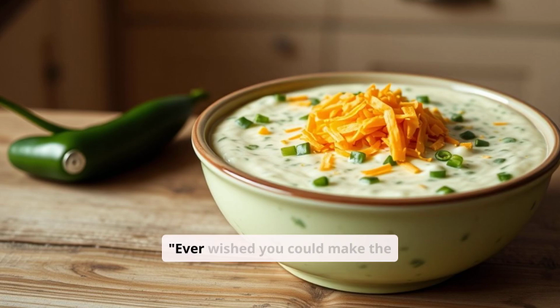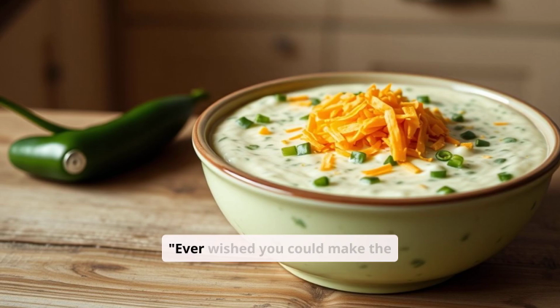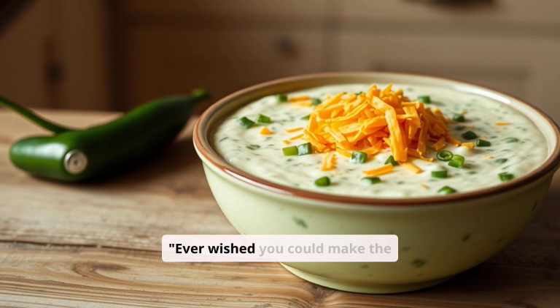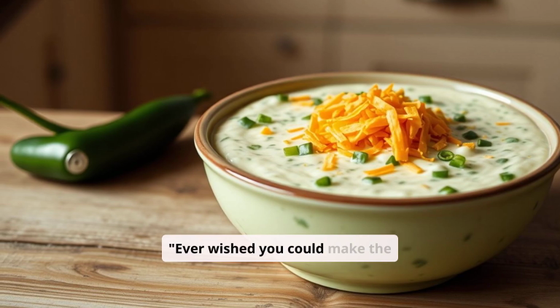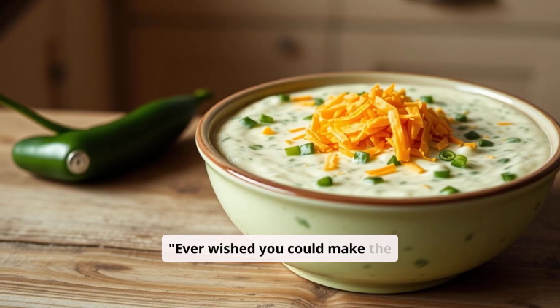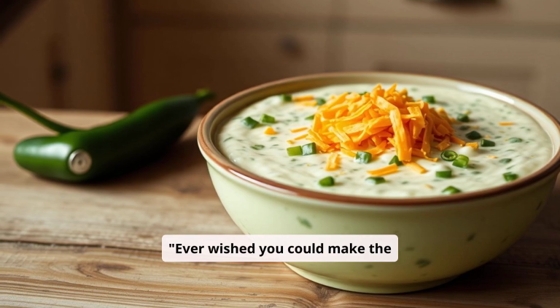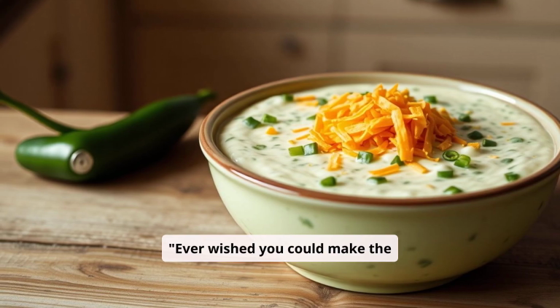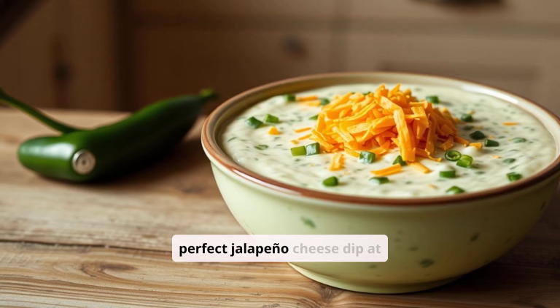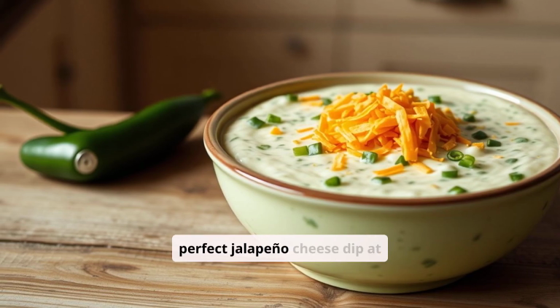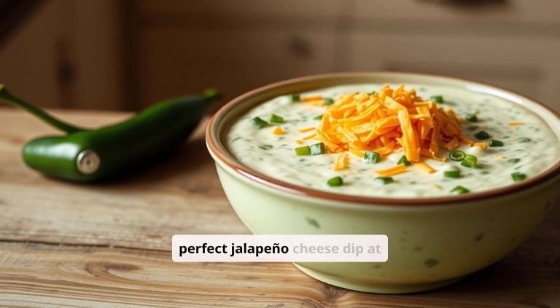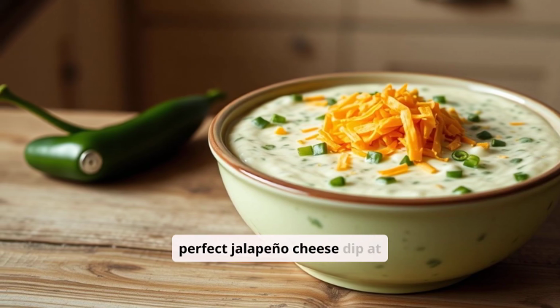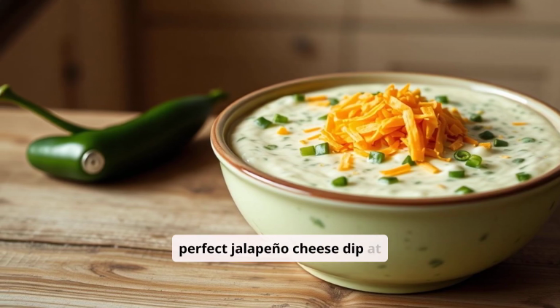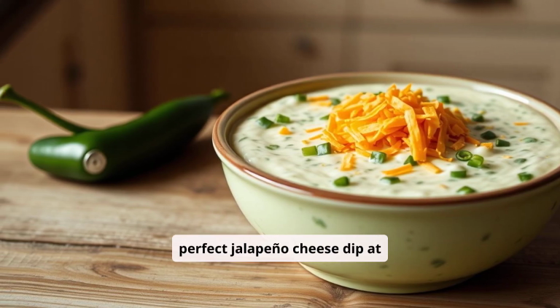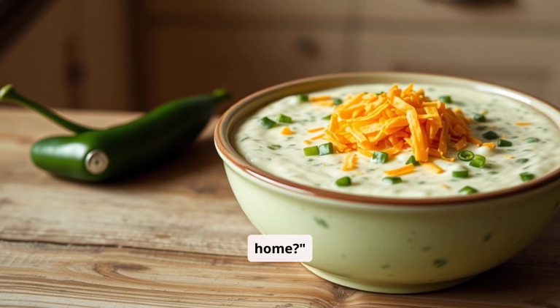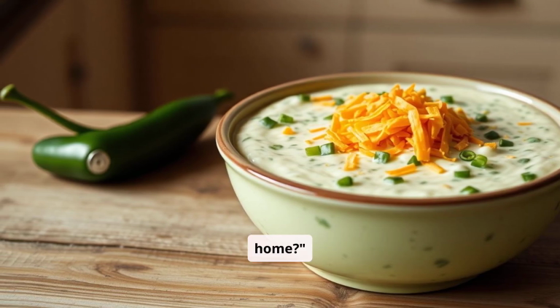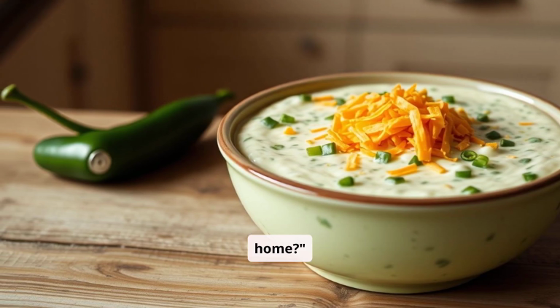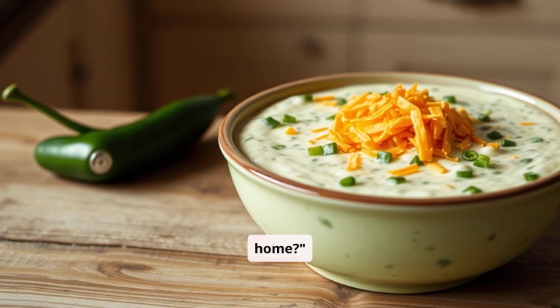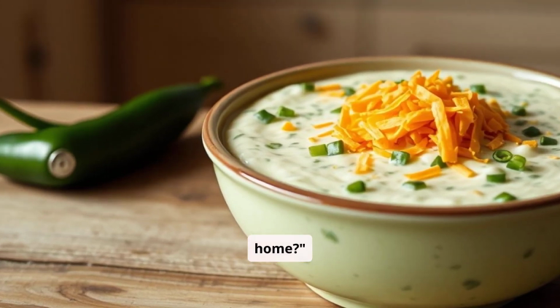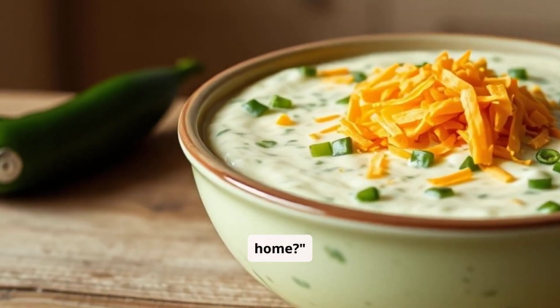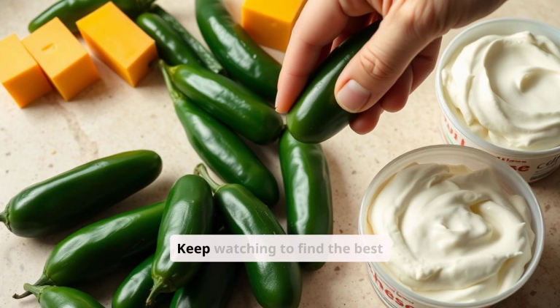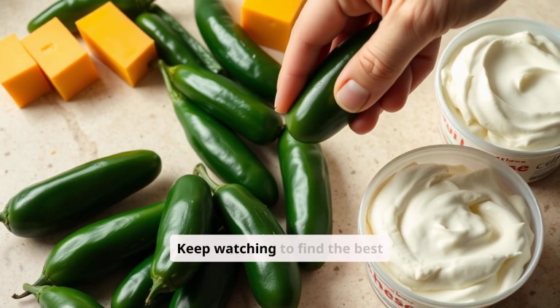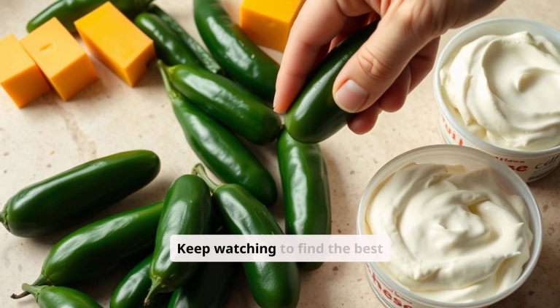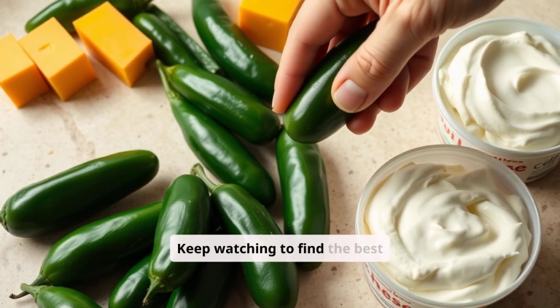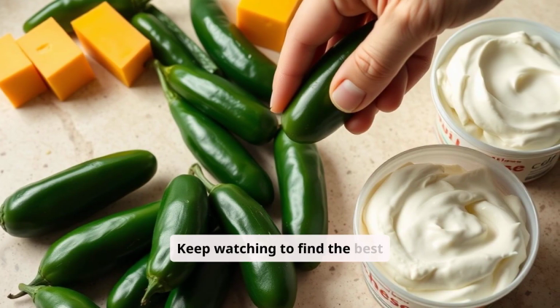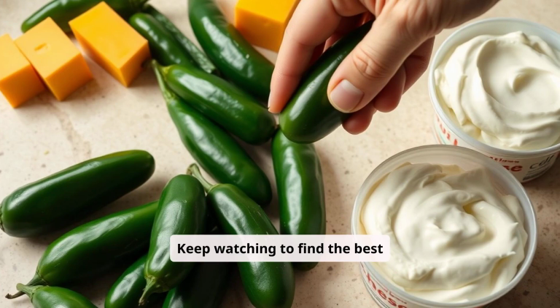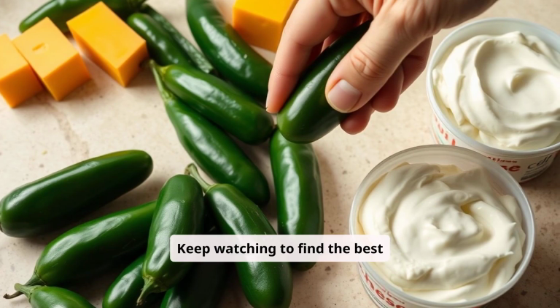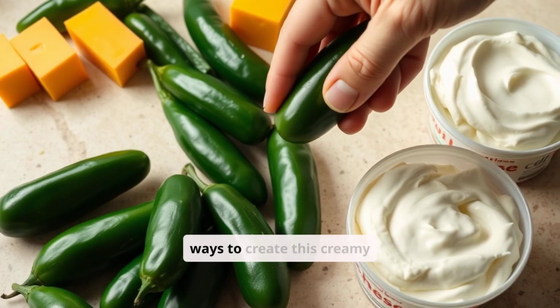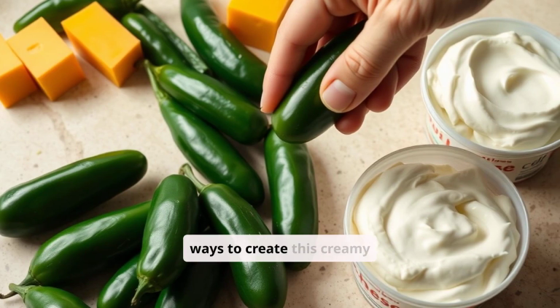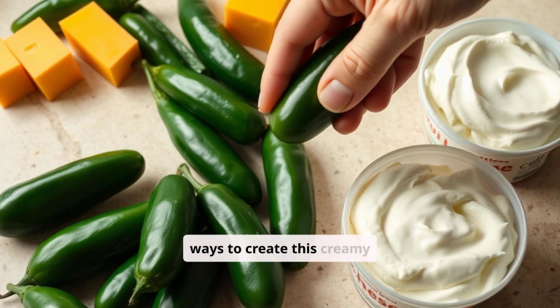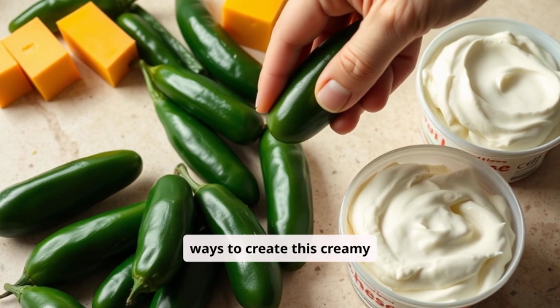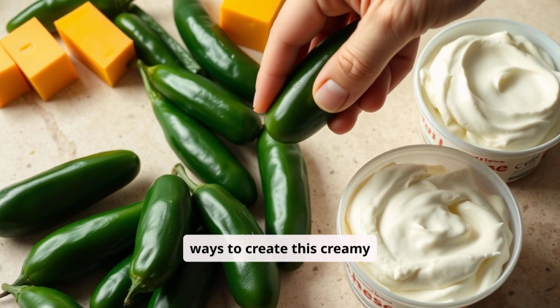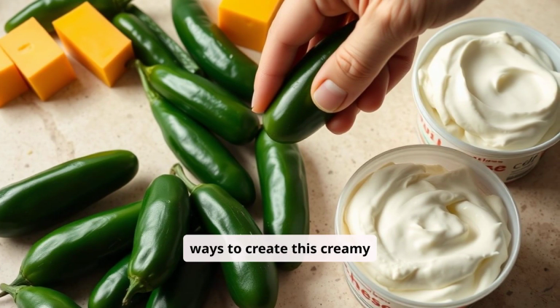Ever wished you could make the perfect jalapeño cheese dip at home? Keep watching to find the best ways to create this creamy delight.